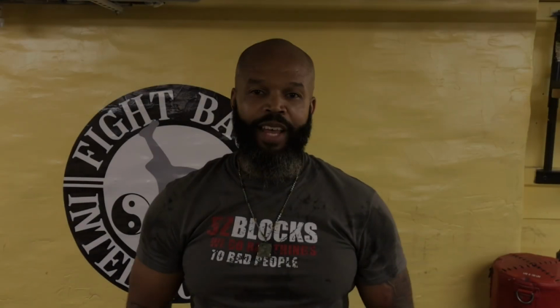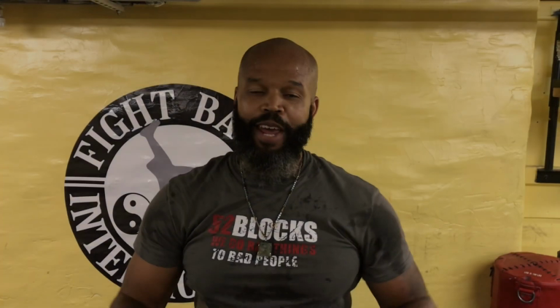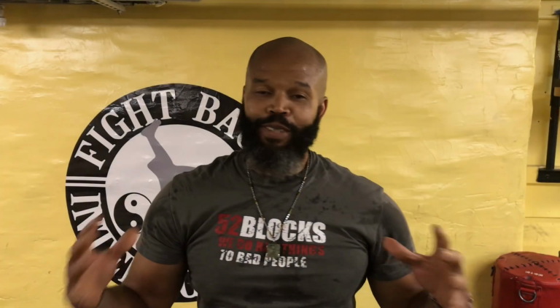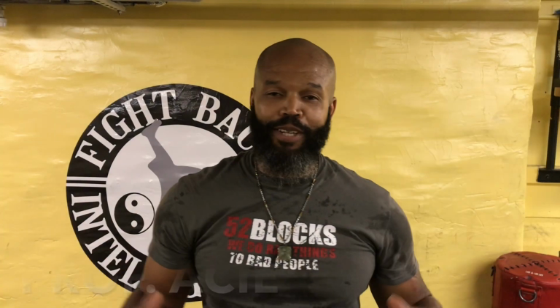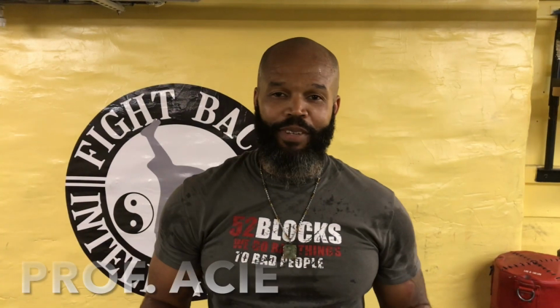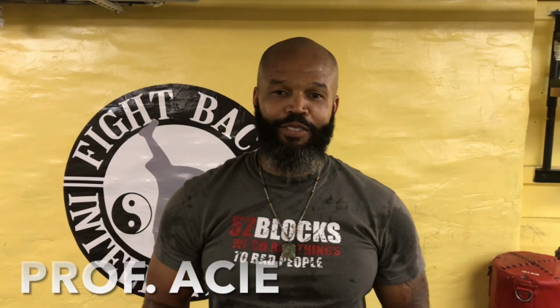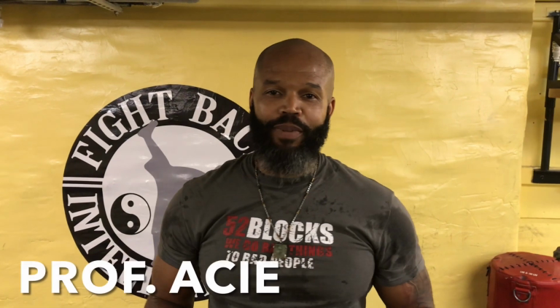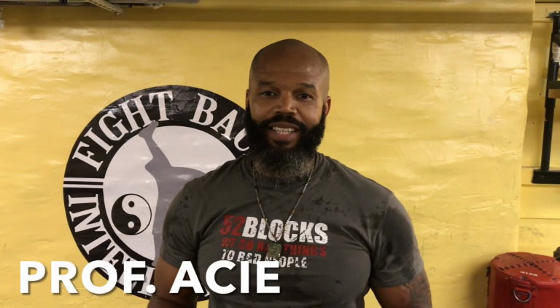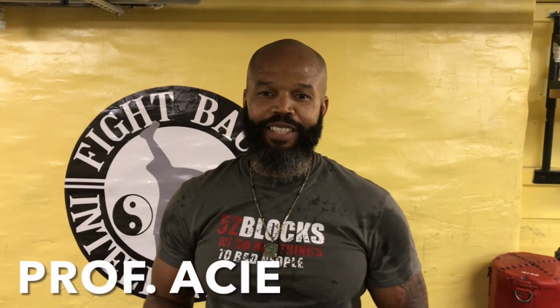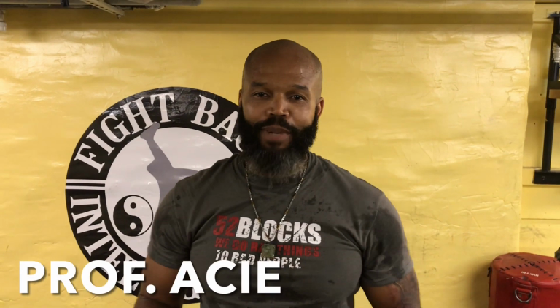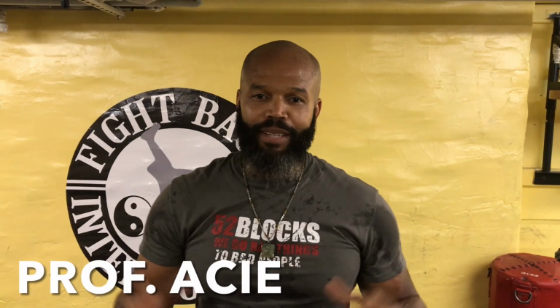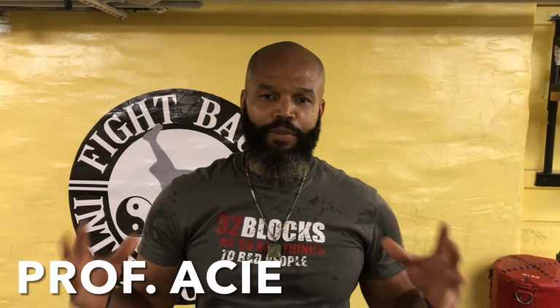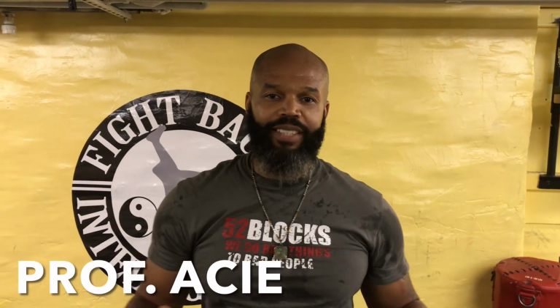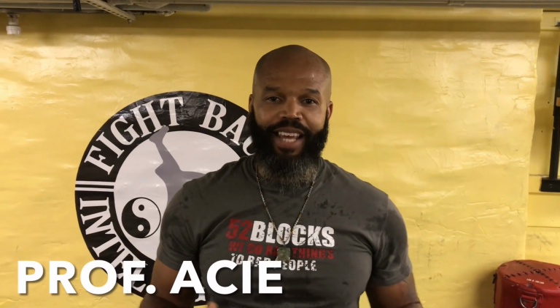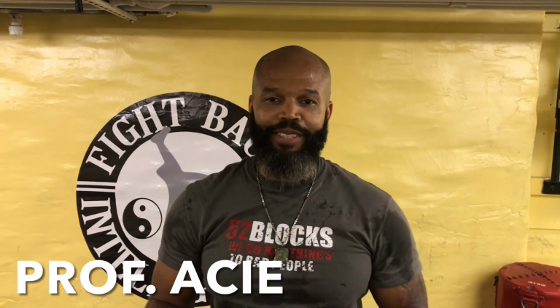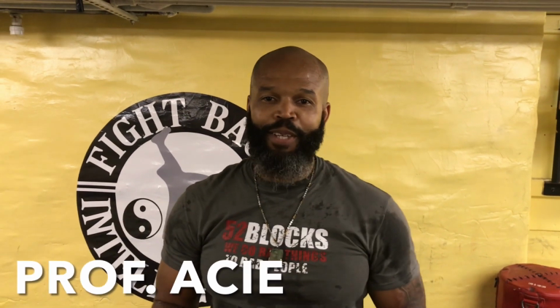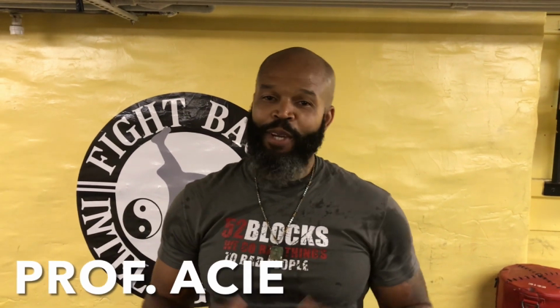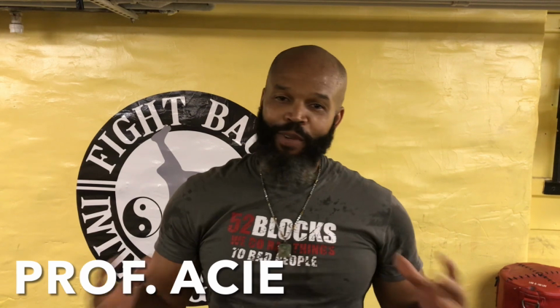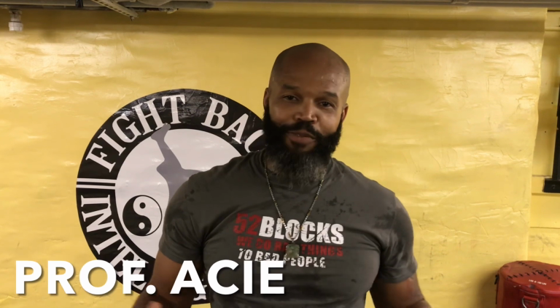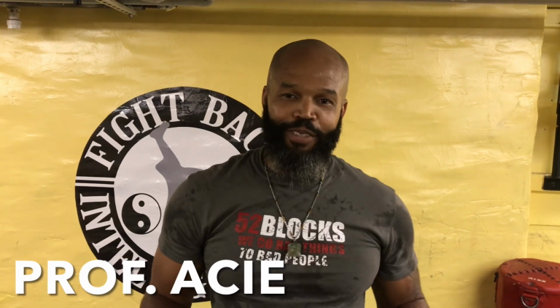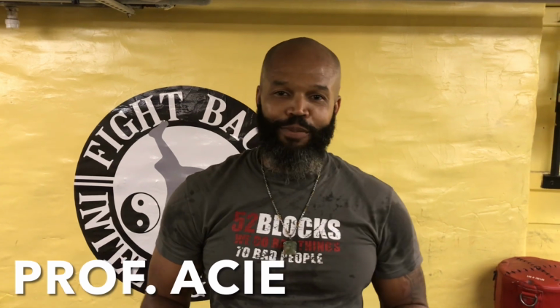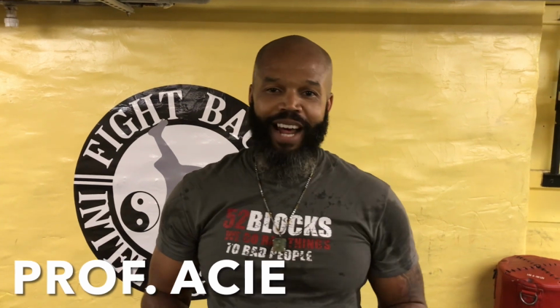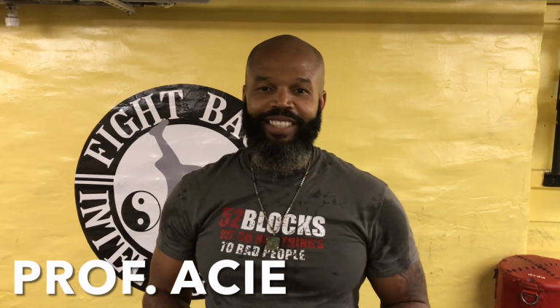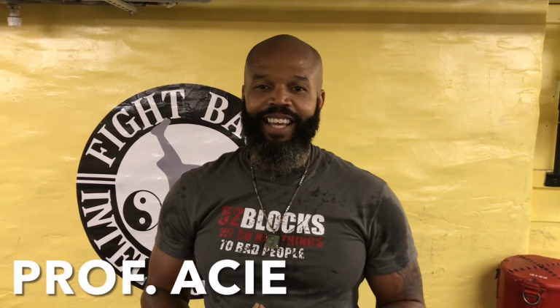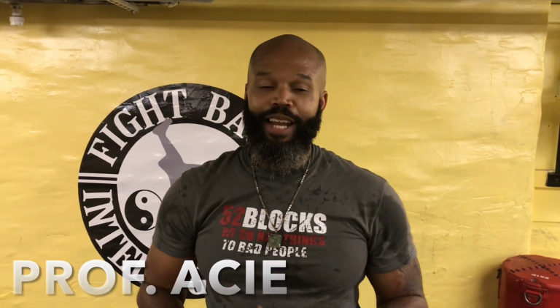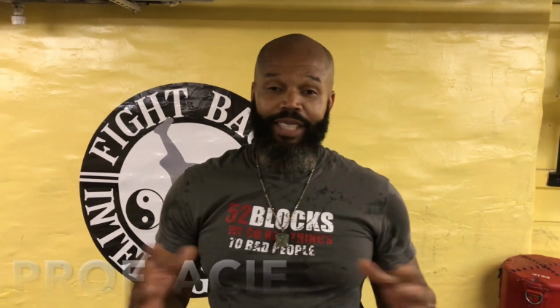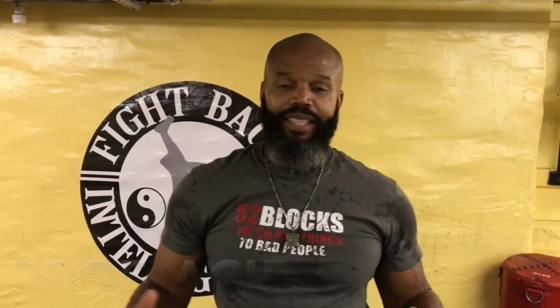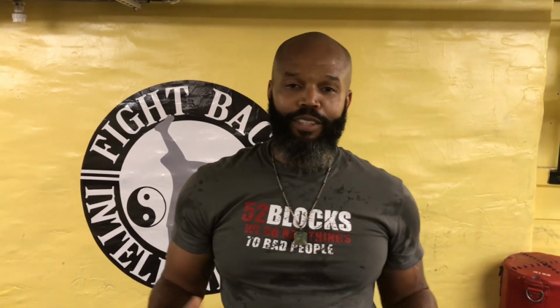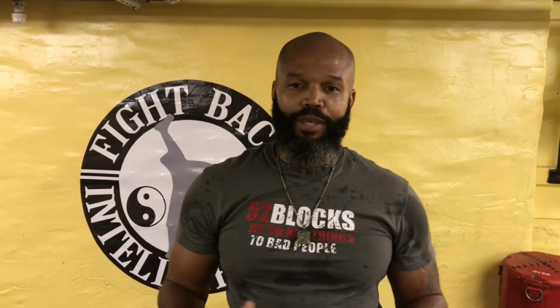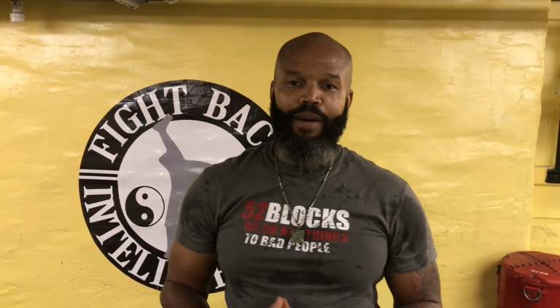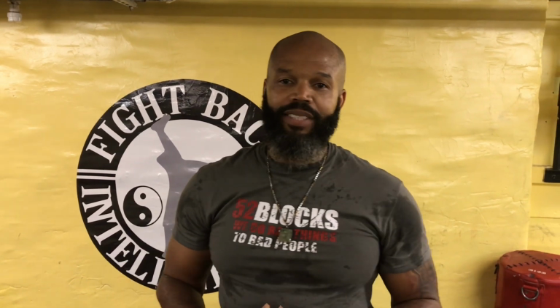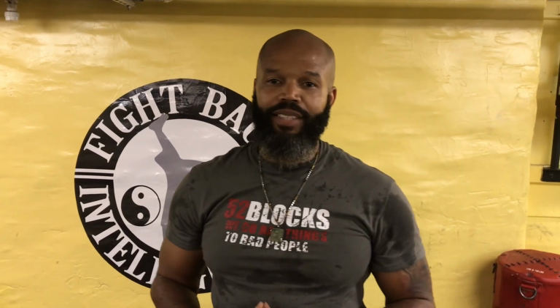Hey, what's up, 52 Block Nation? My name is Professor Ace with the 52 Blocks, and I want to tell you a little bit about myself.